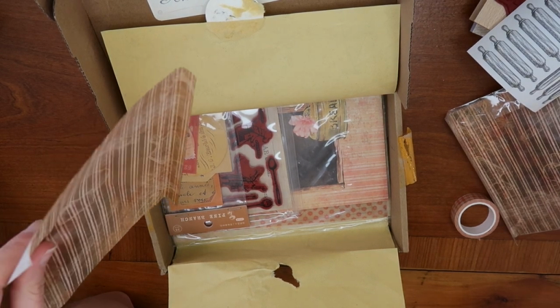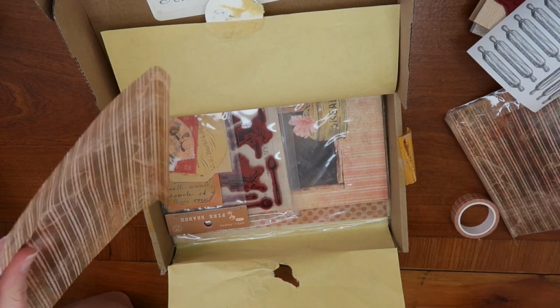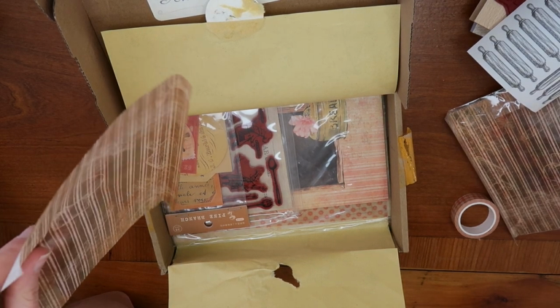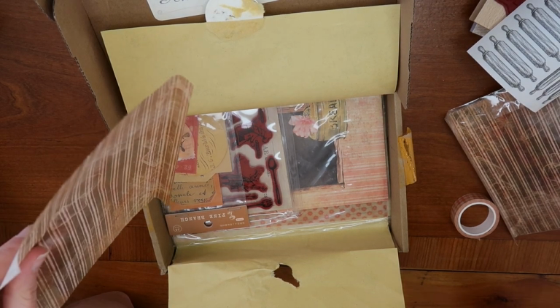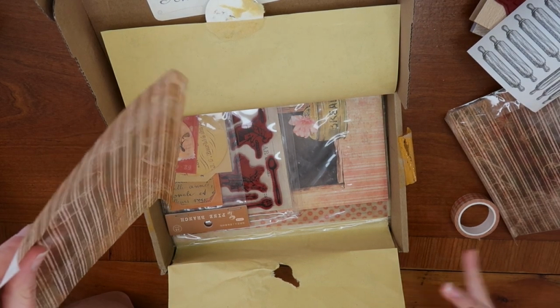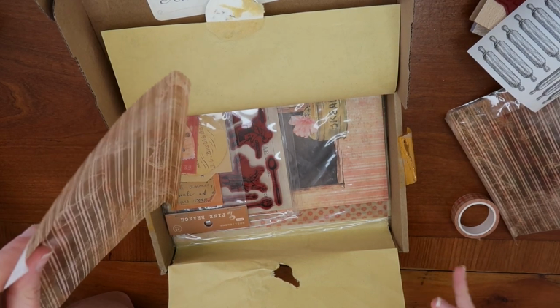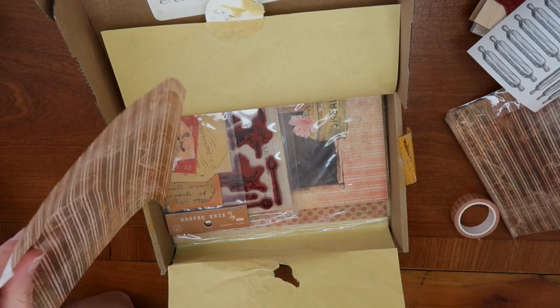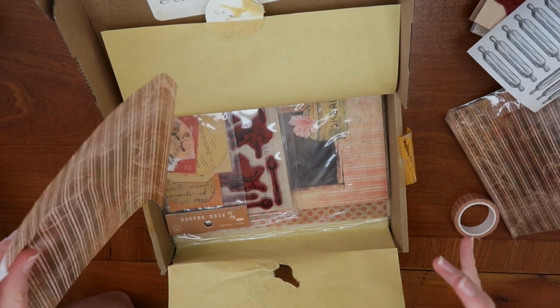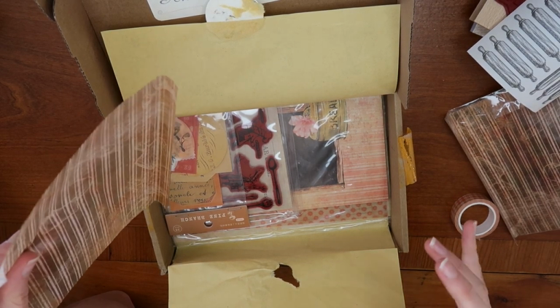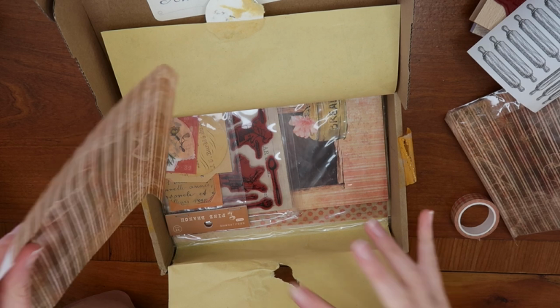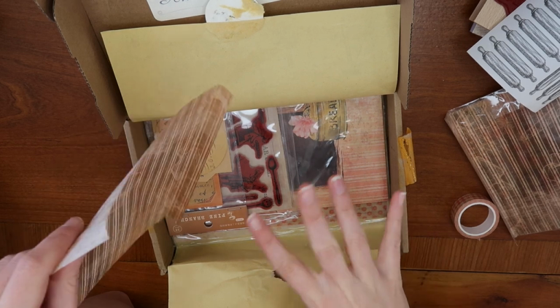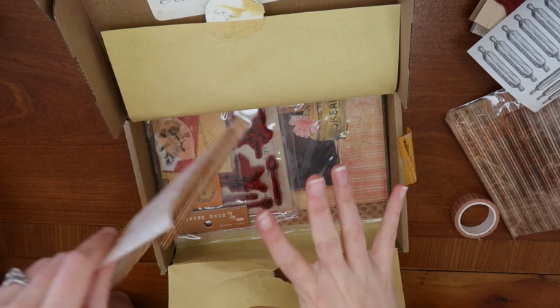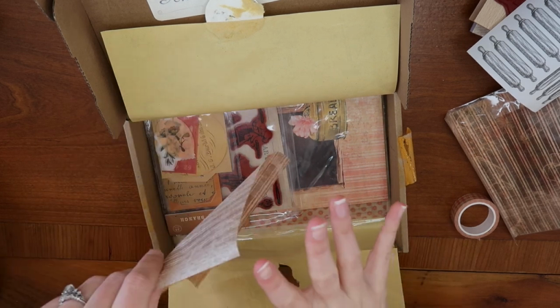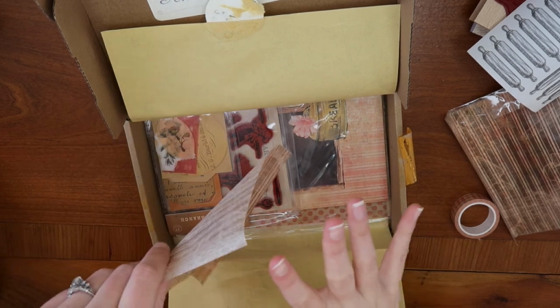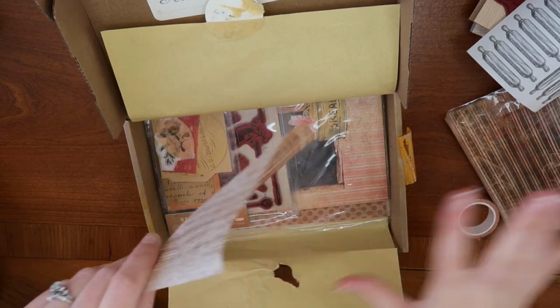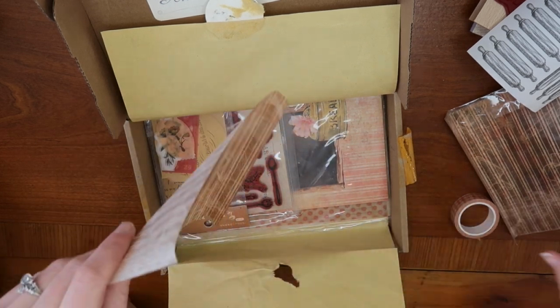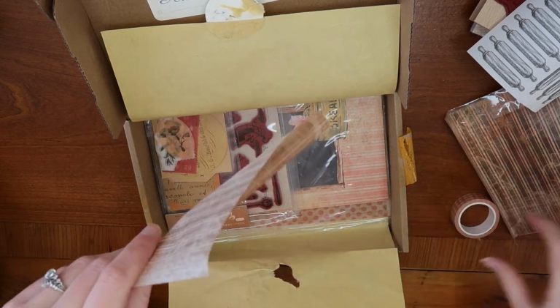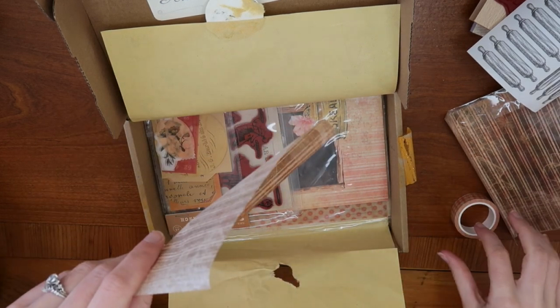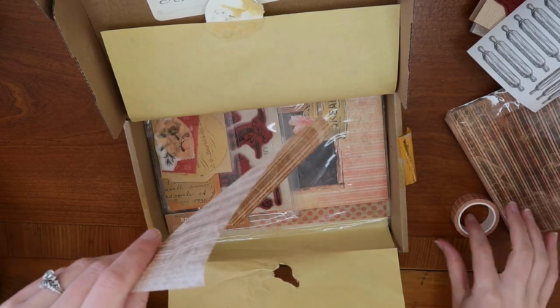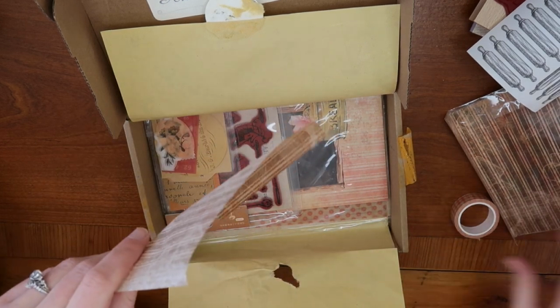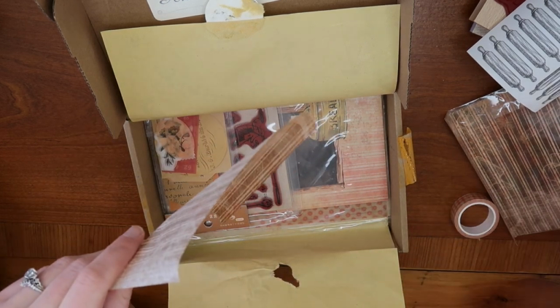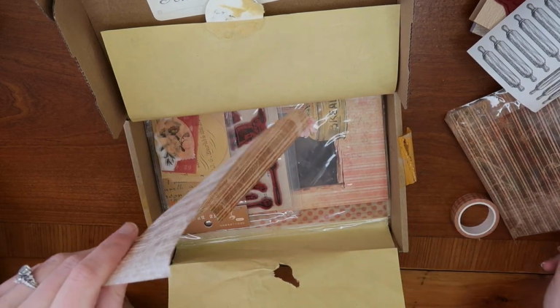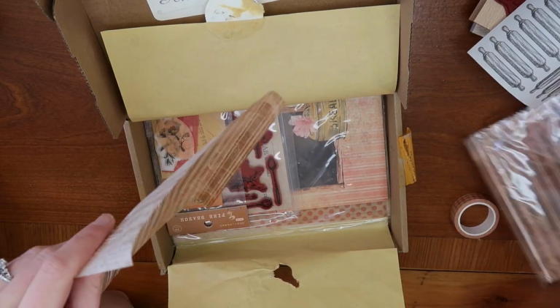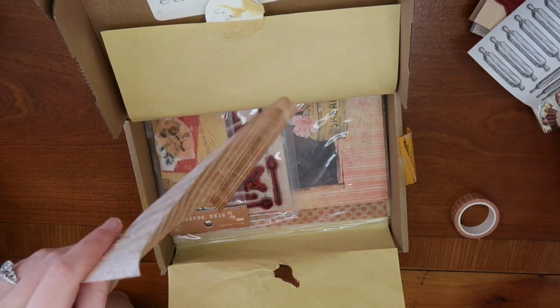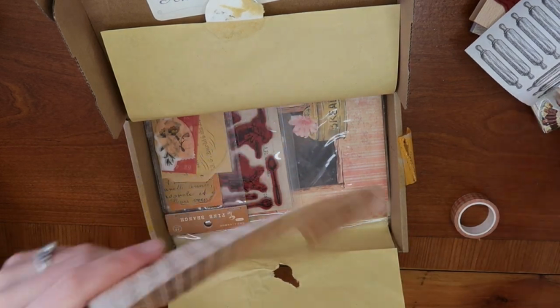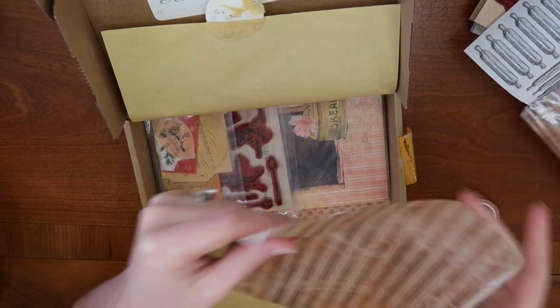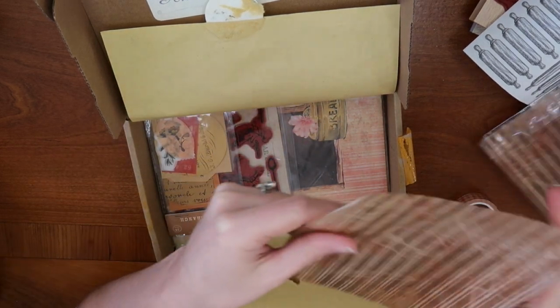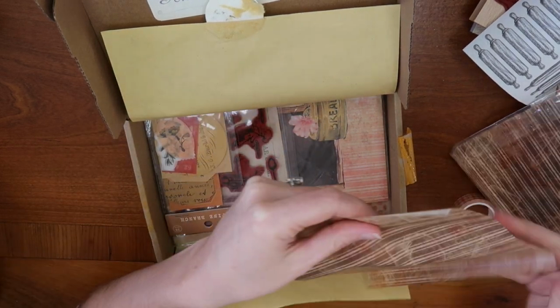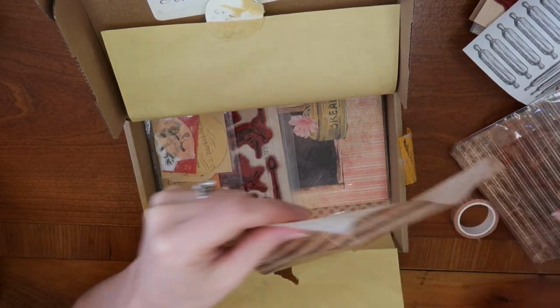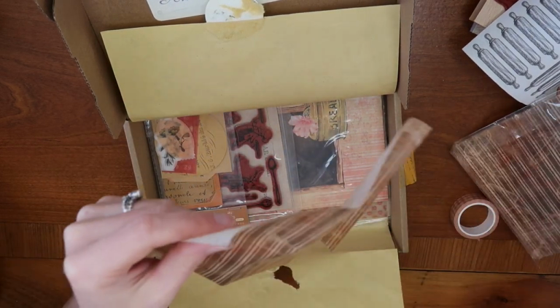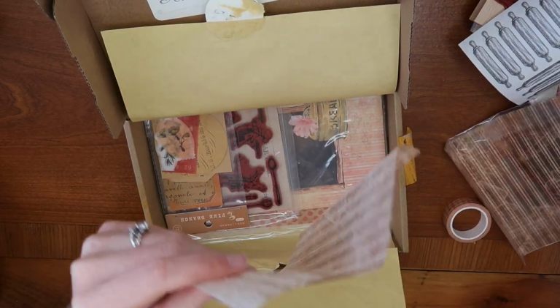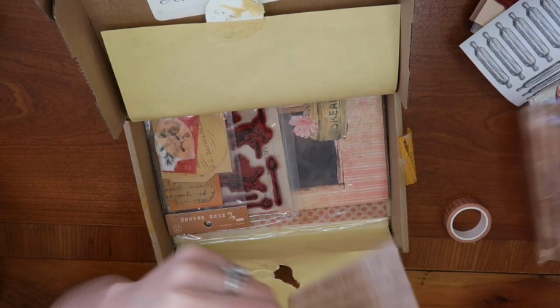If you can get a theme that you would really enjoy, I think you would get a lot of use out of these items.